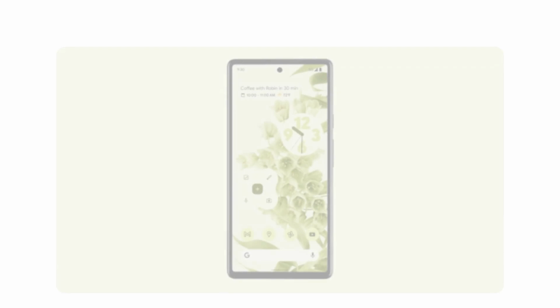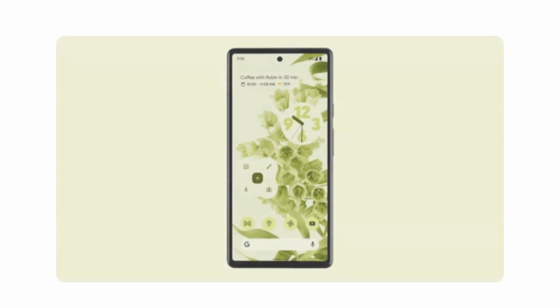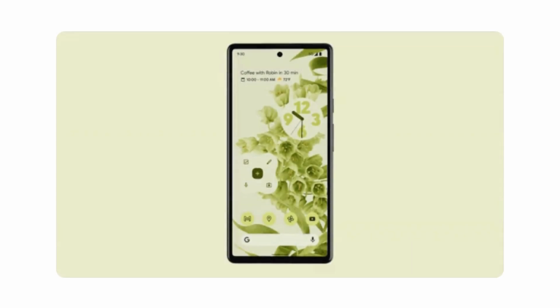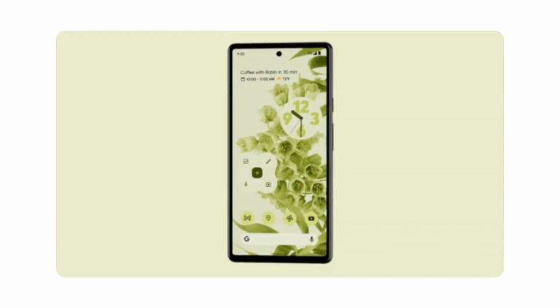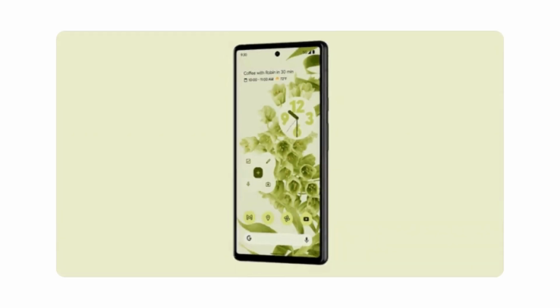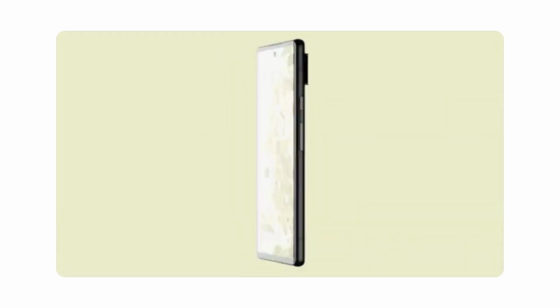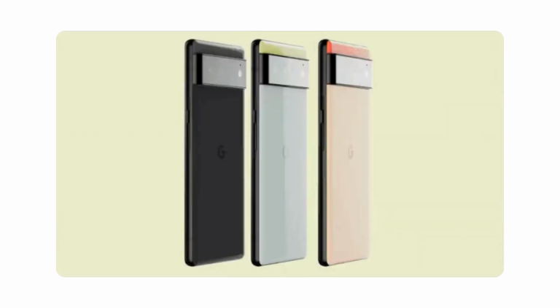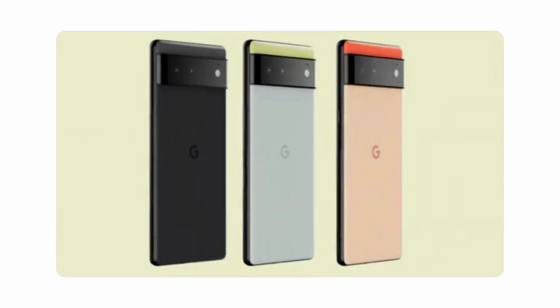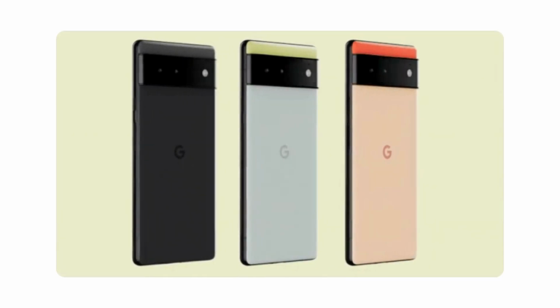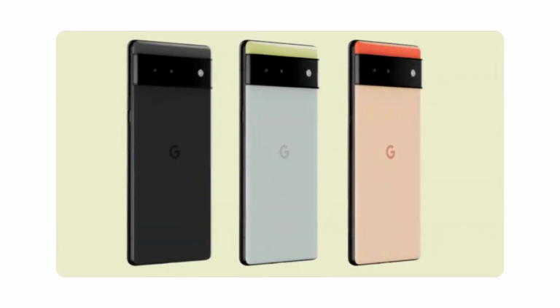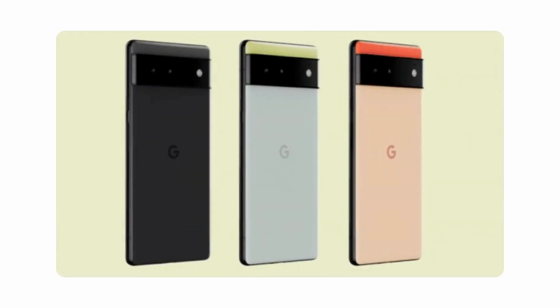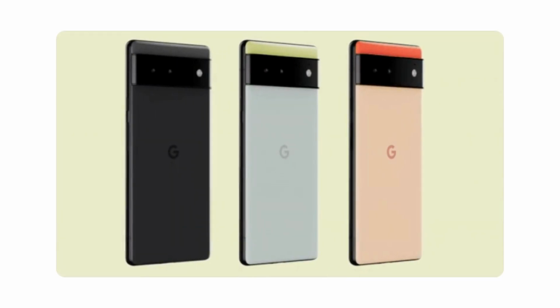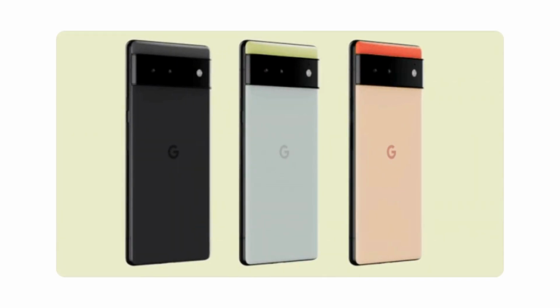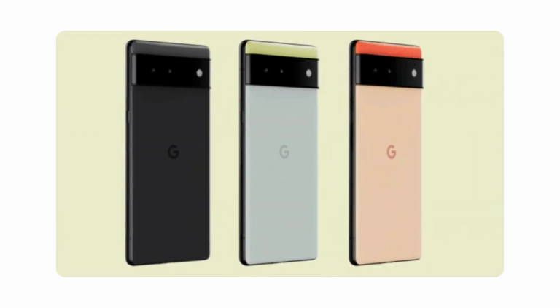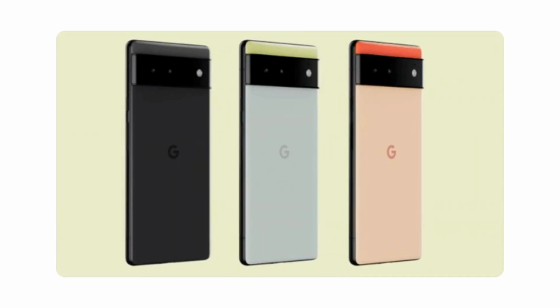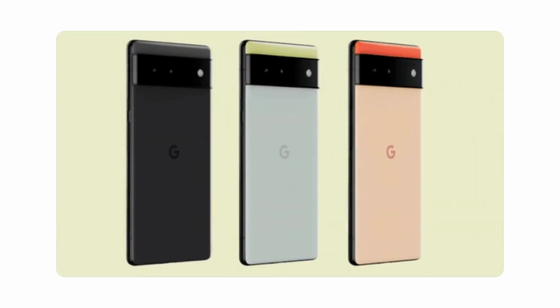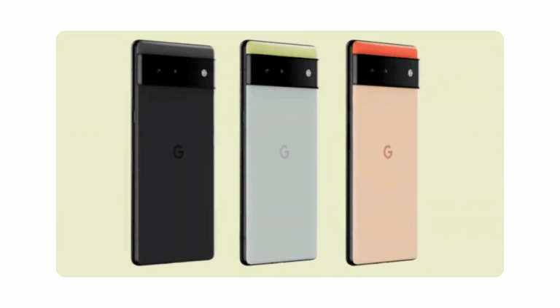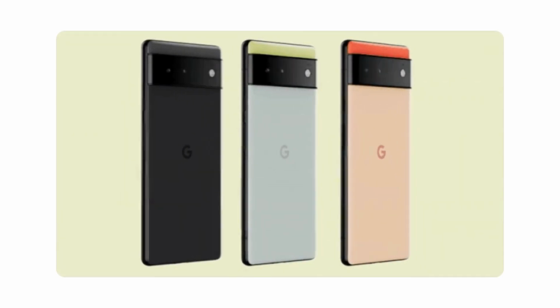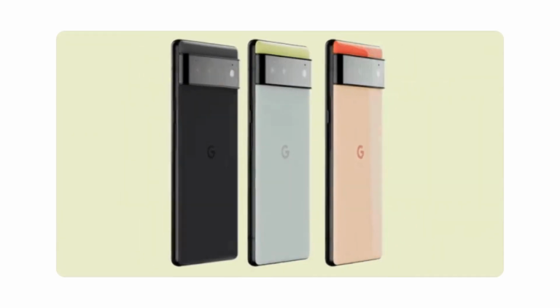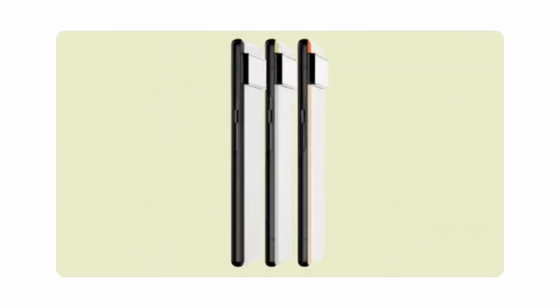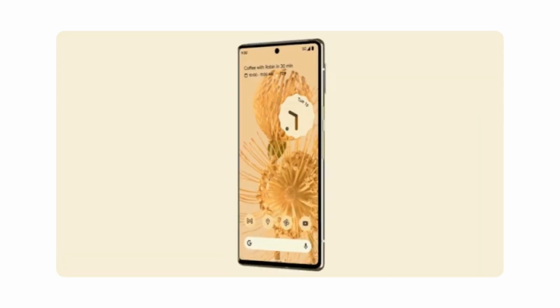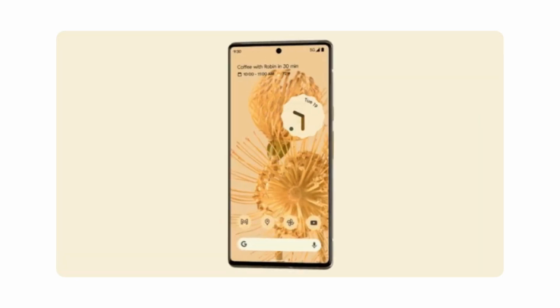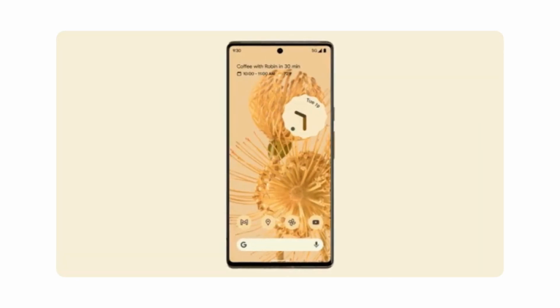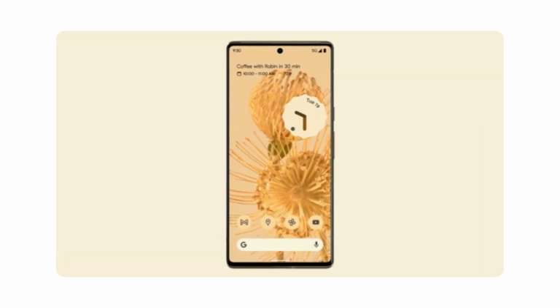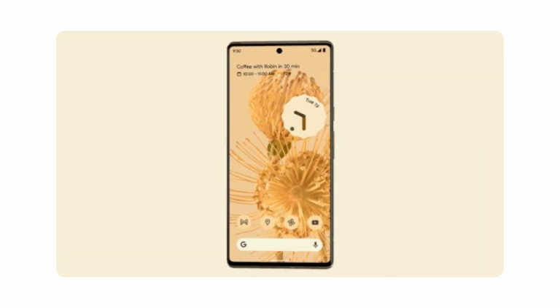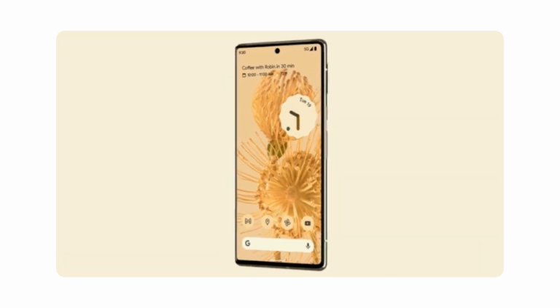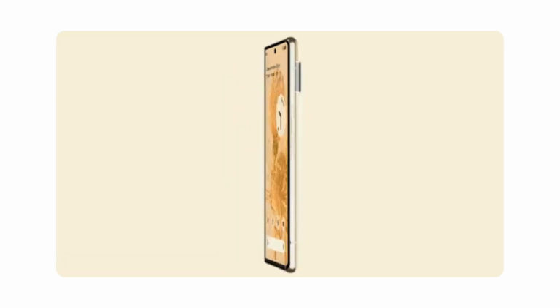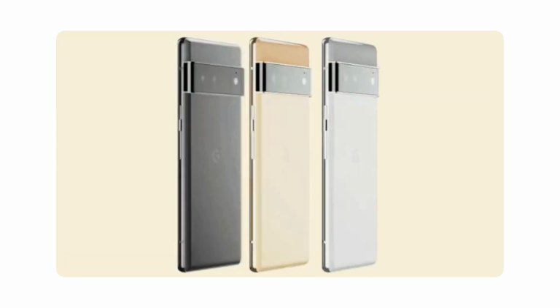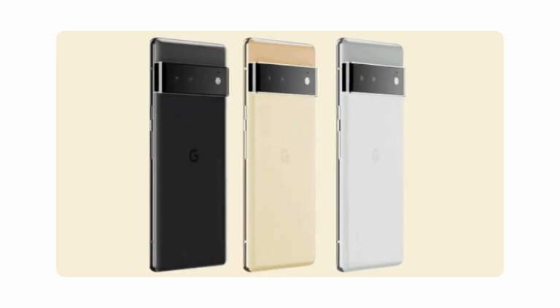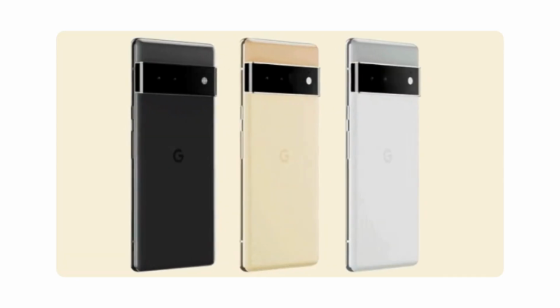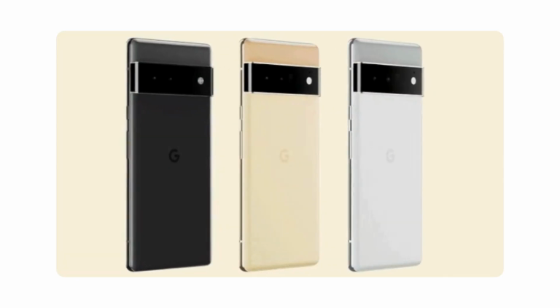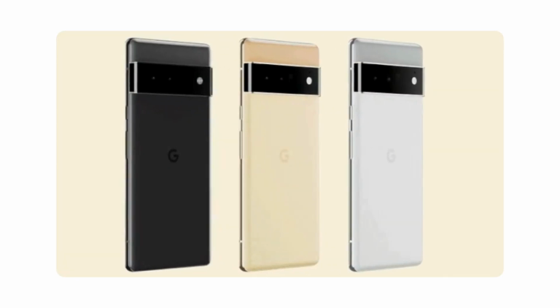Hey there, welcome back. Today, we're going to find out why Pixel devices are so good.